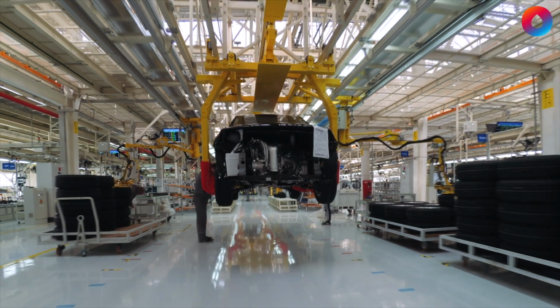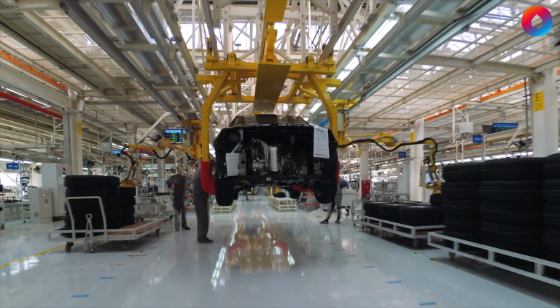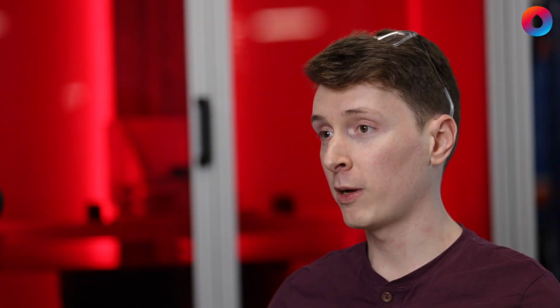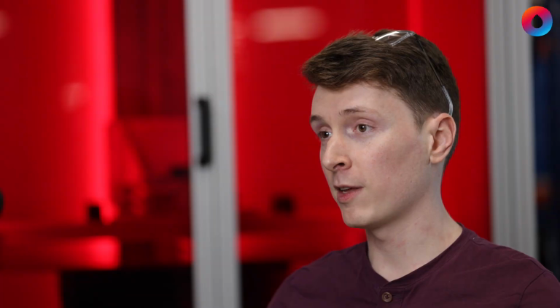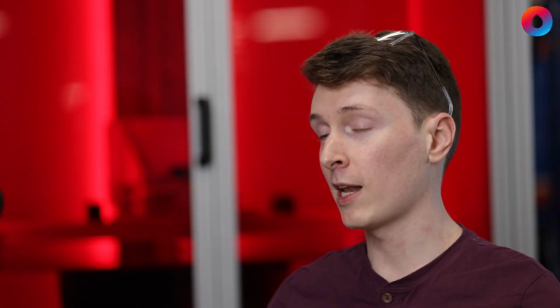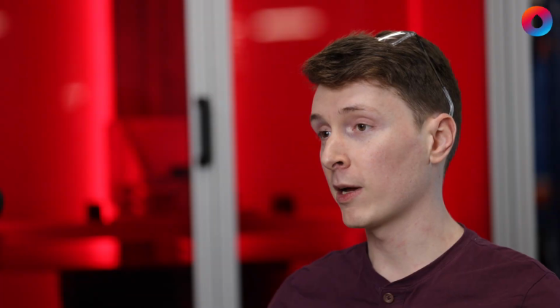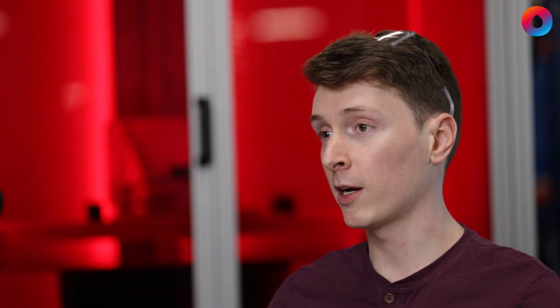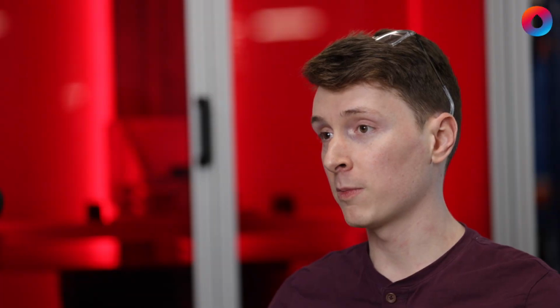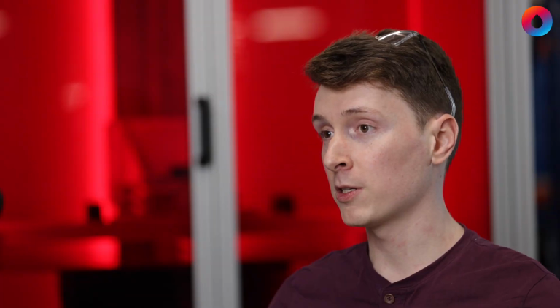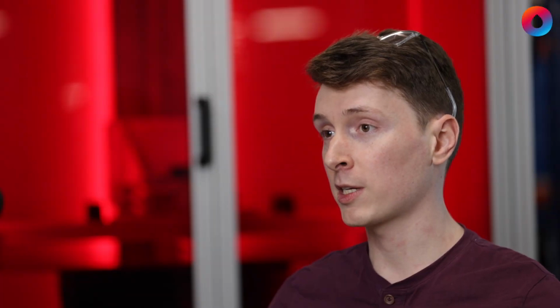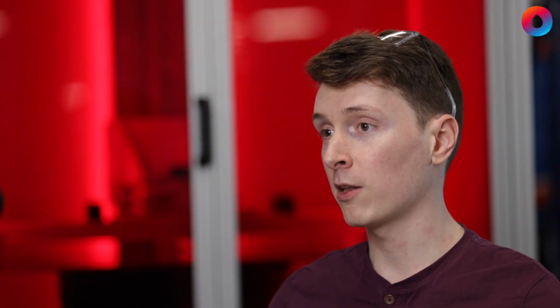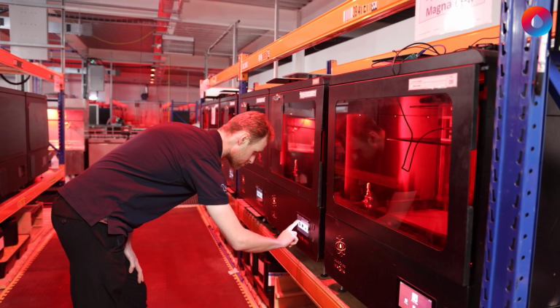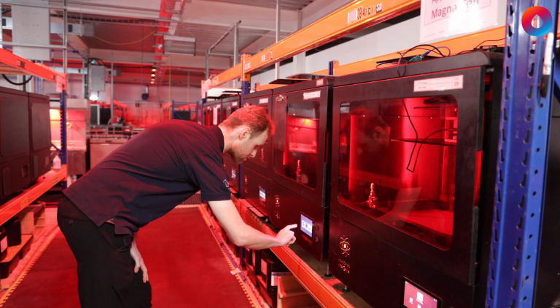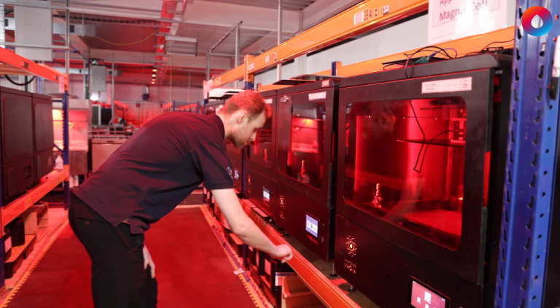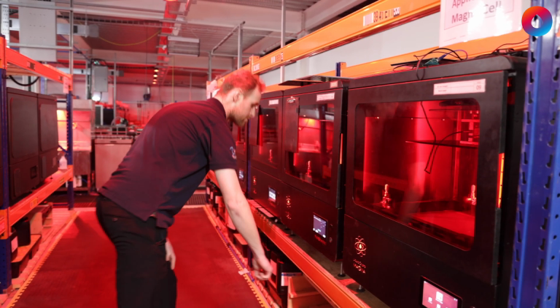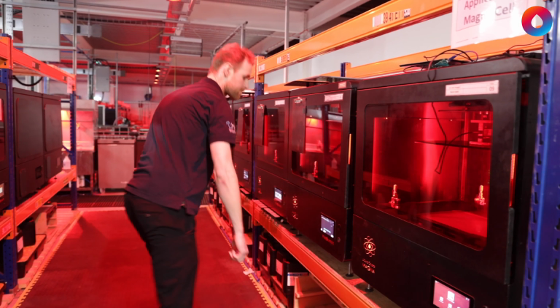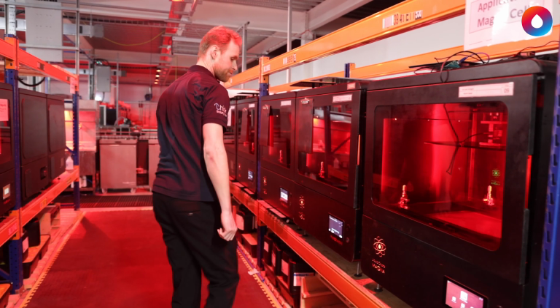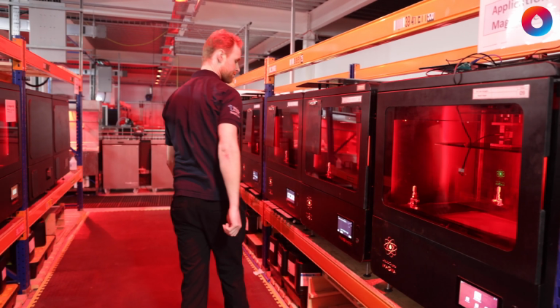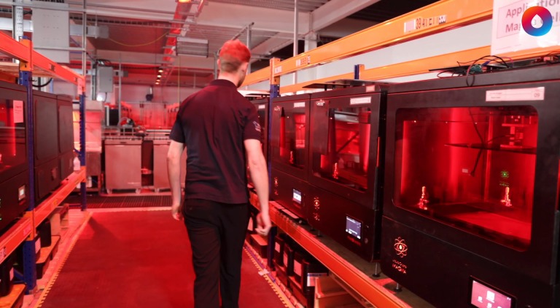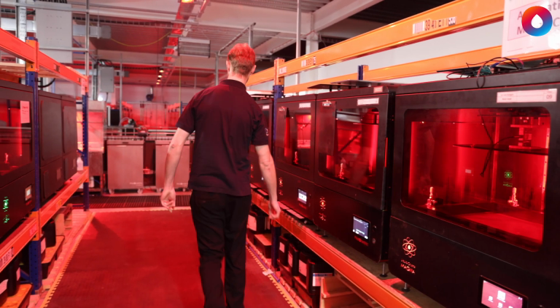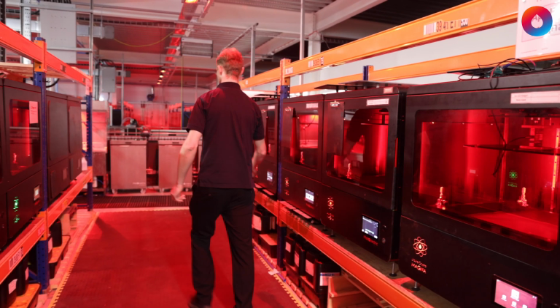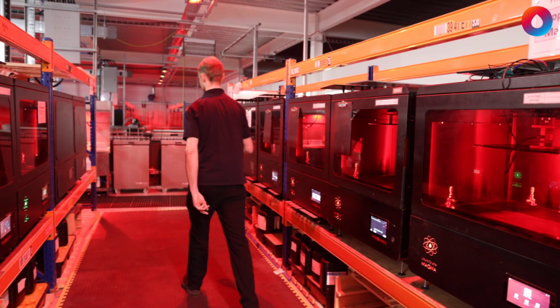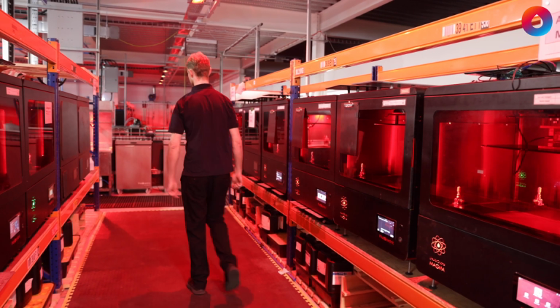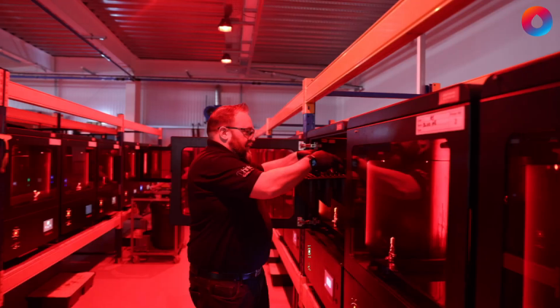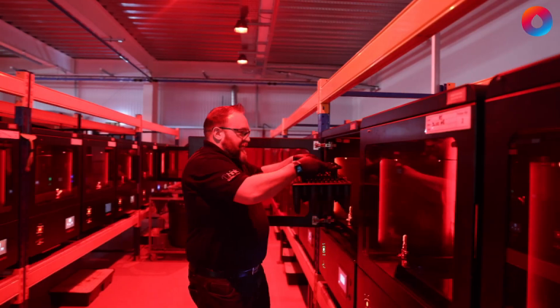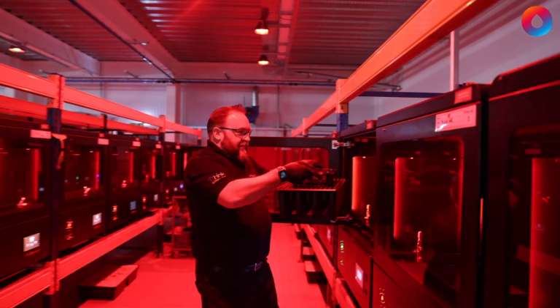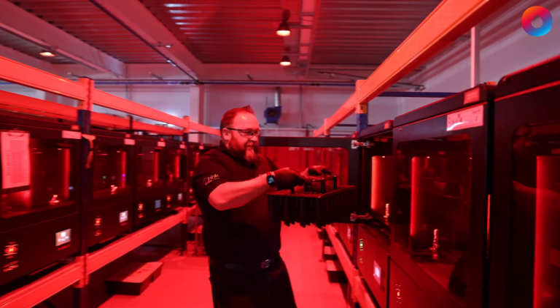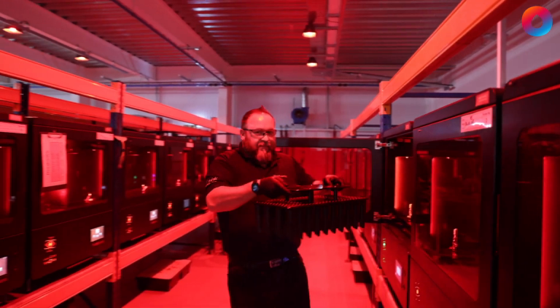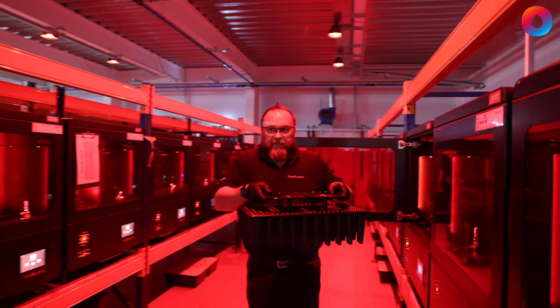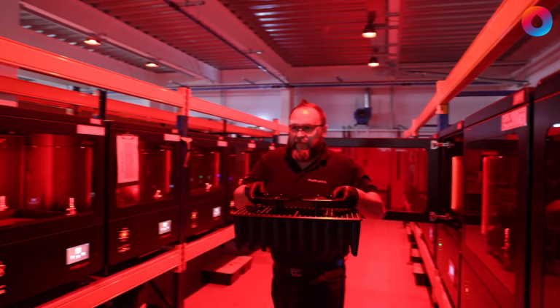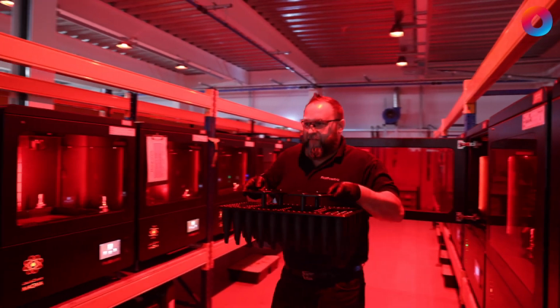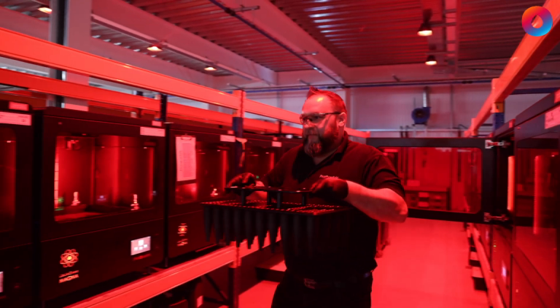Photocentric Weave is allowing our customers to scale their large format applications with additive manufacturing in days rather than weeks or months.